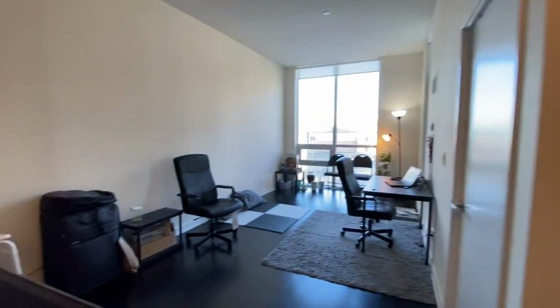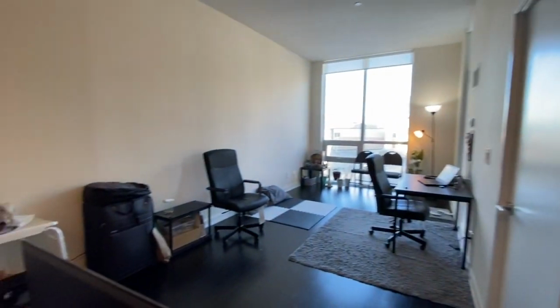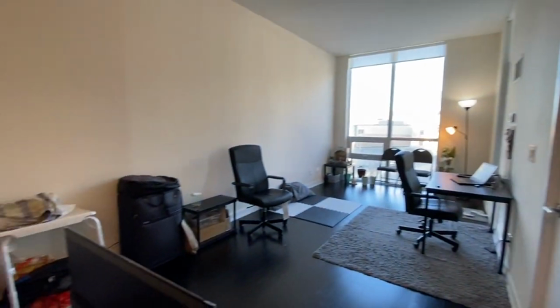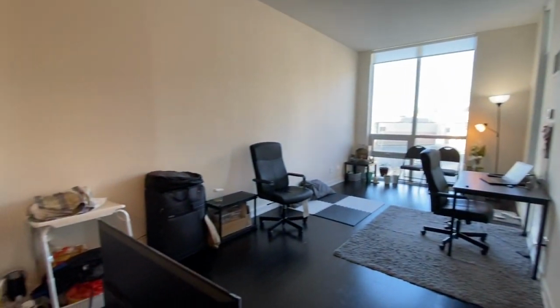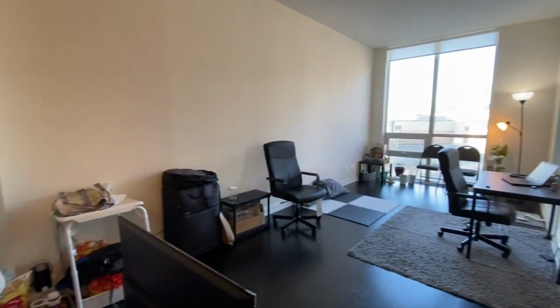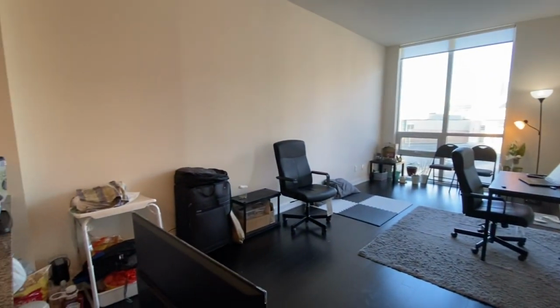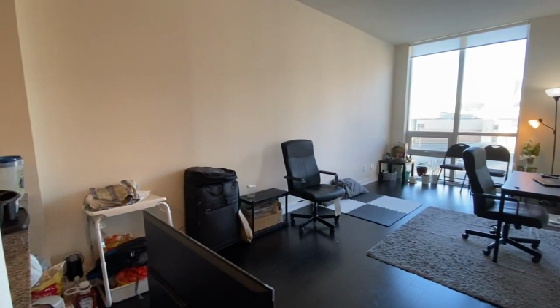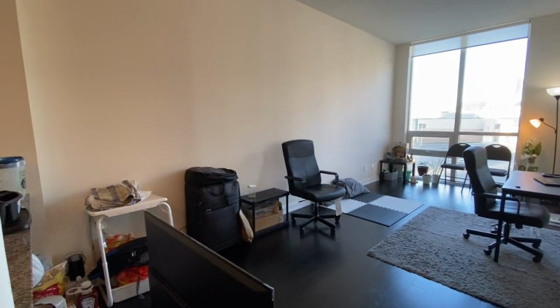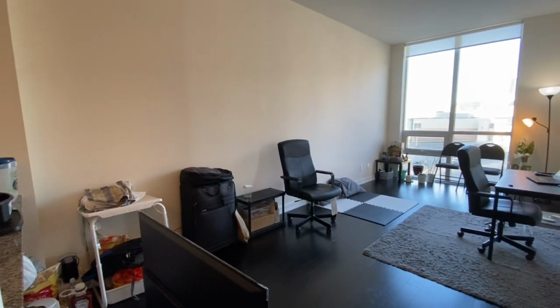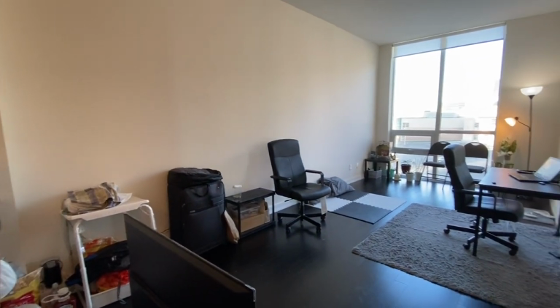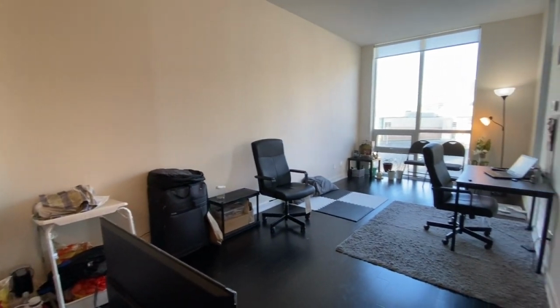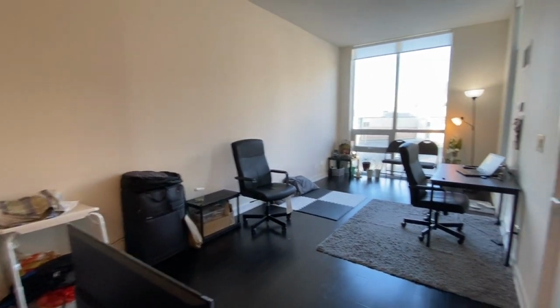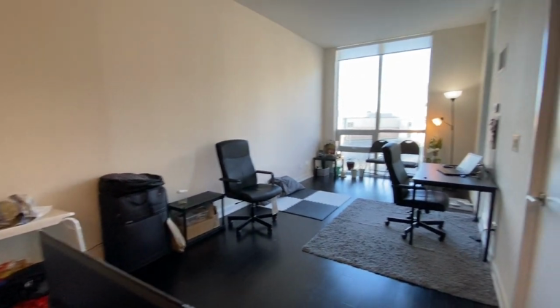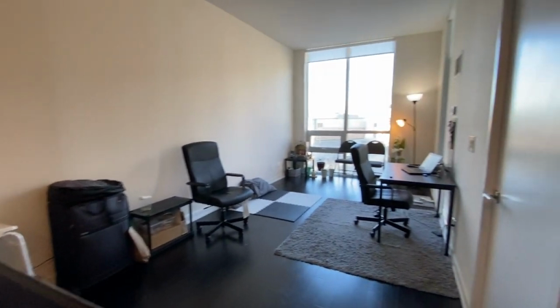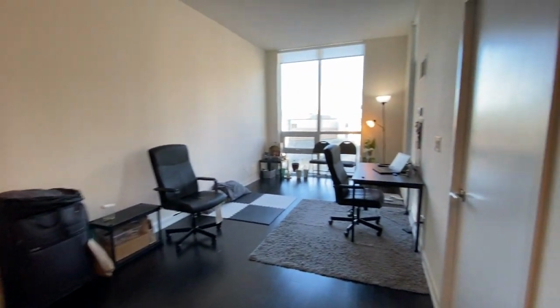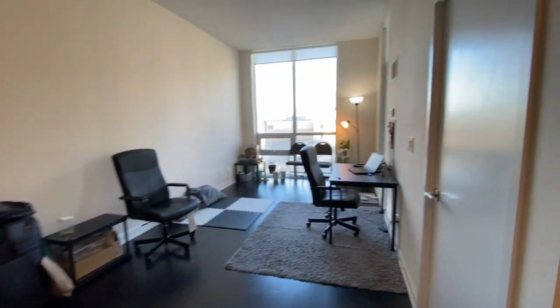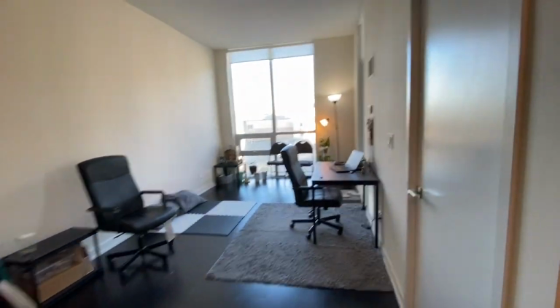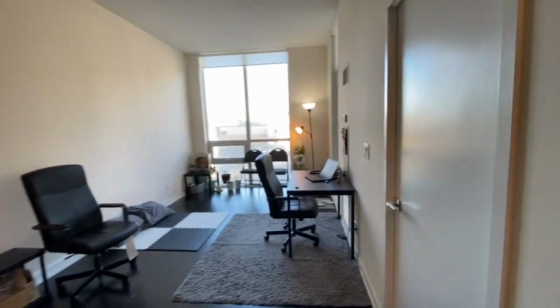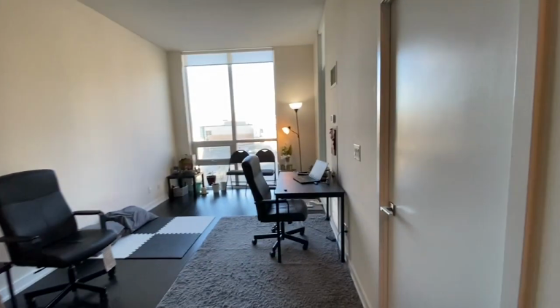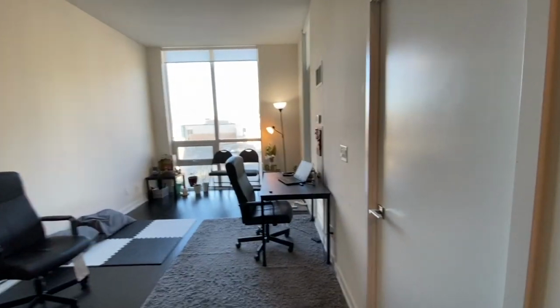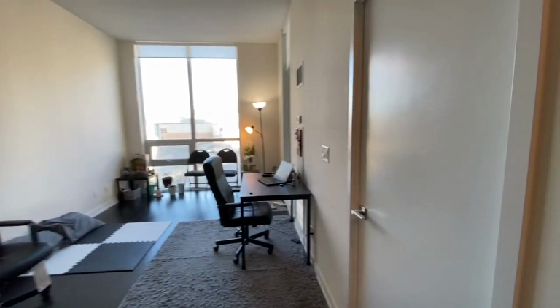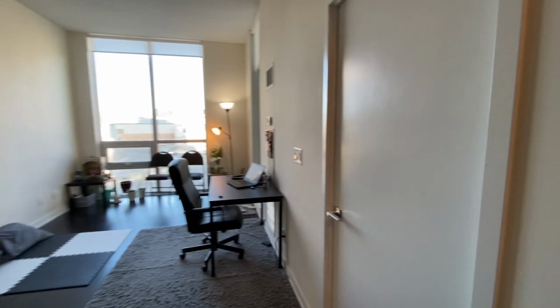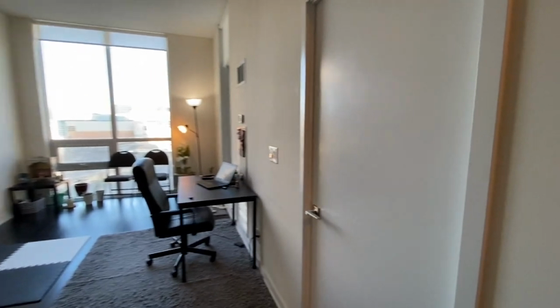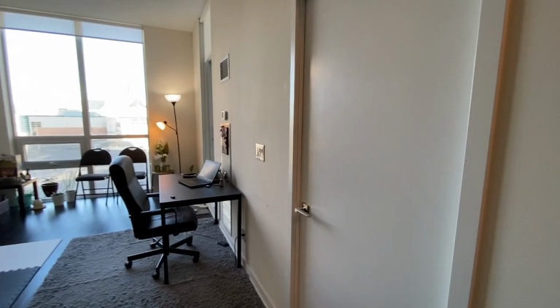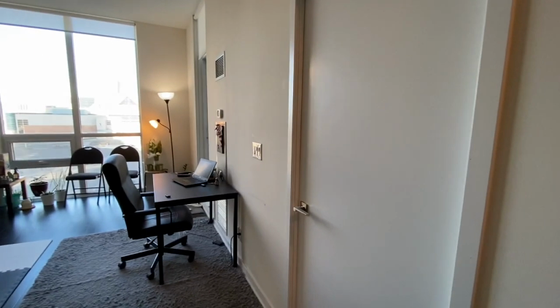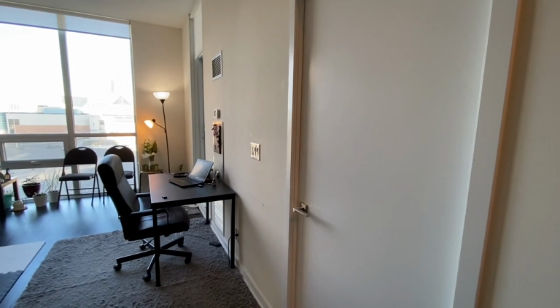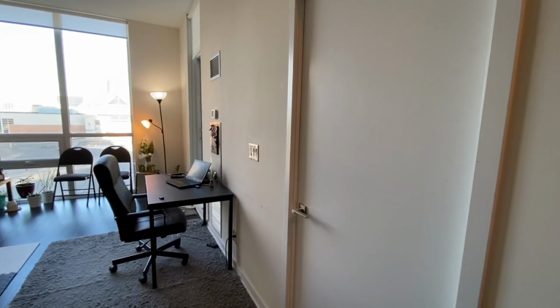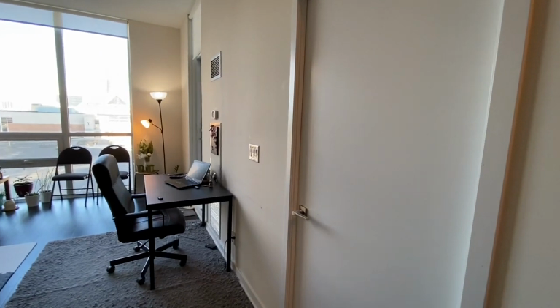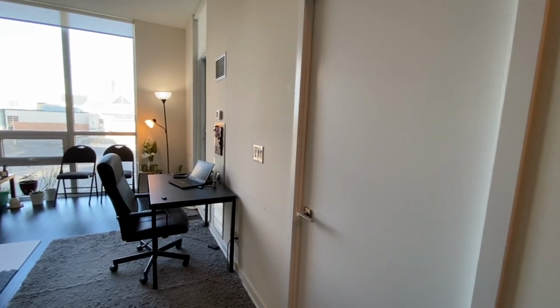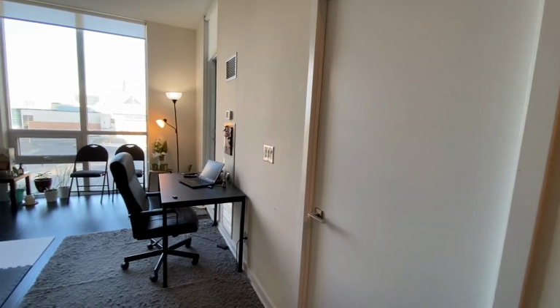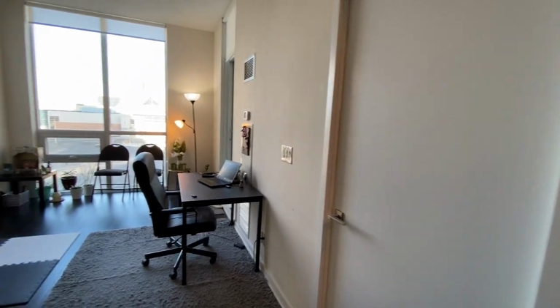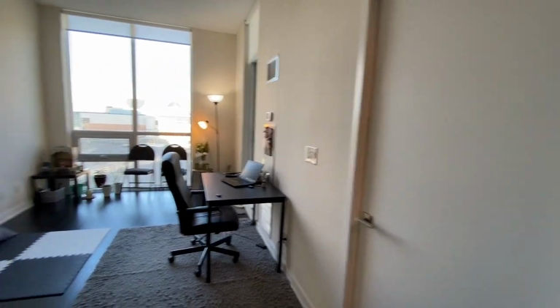And here's the living room. The bedroom is over here, which I'm going to show you in a couple of seconds.